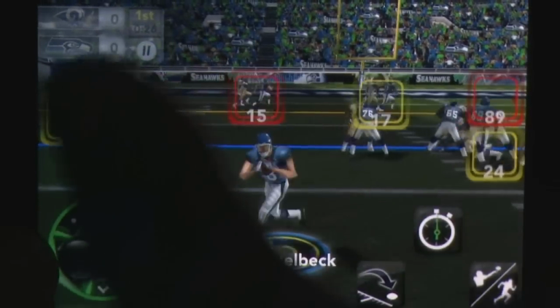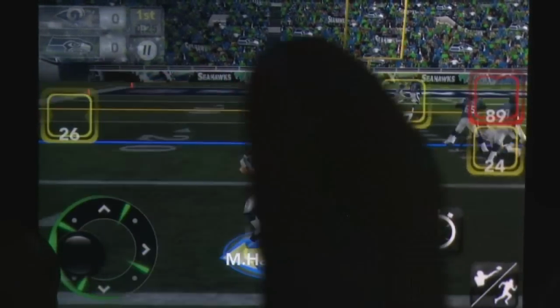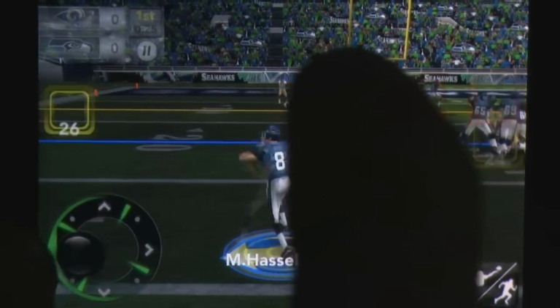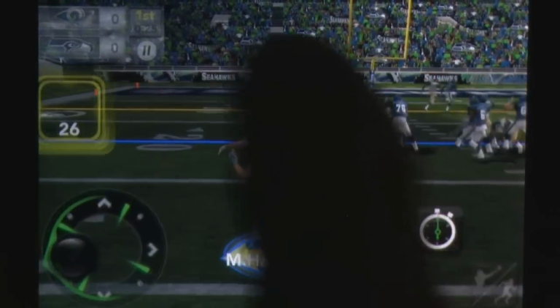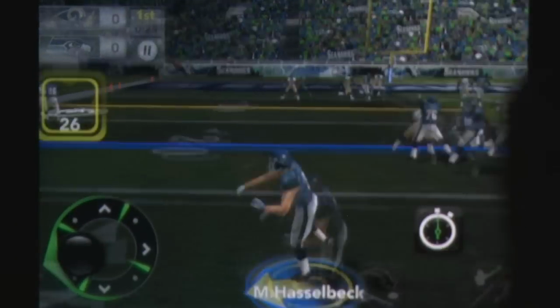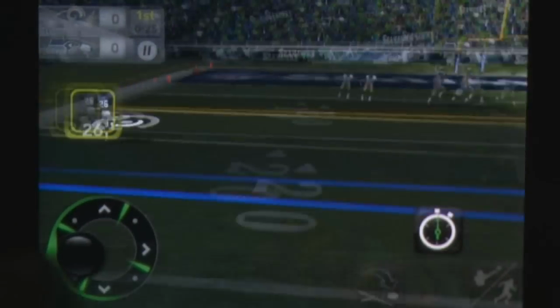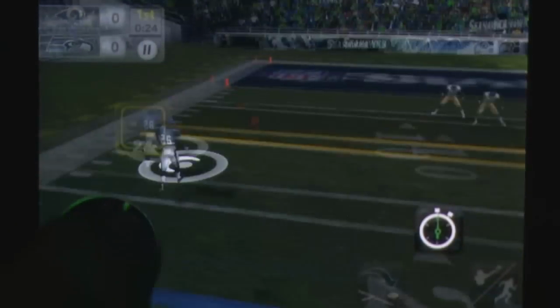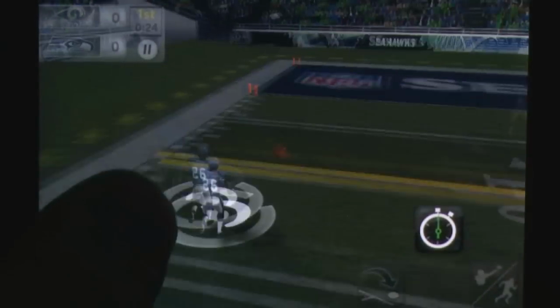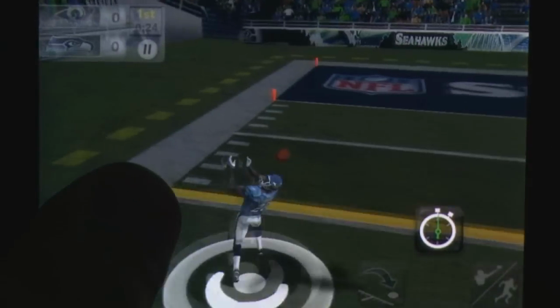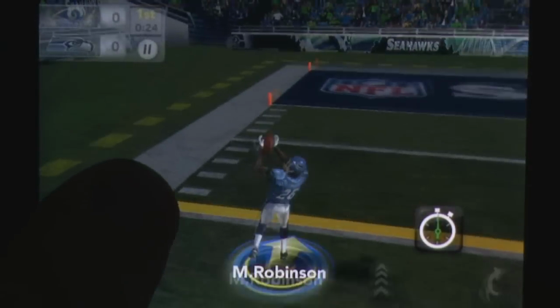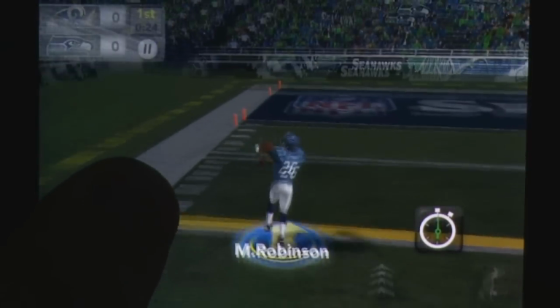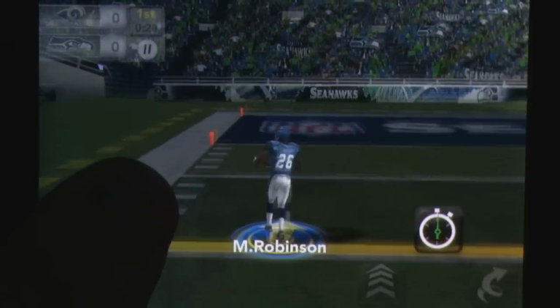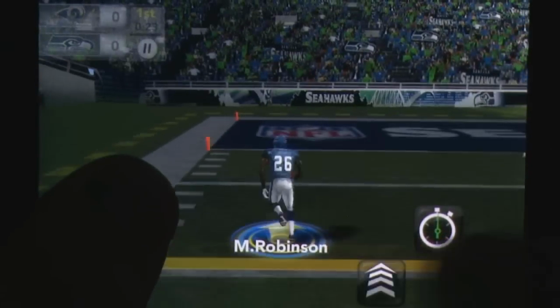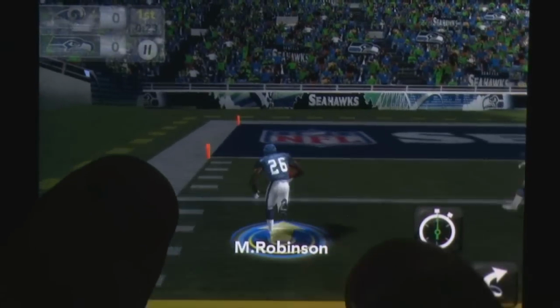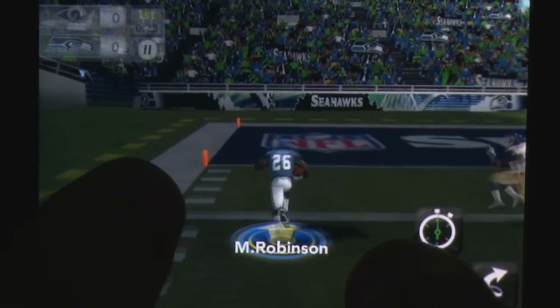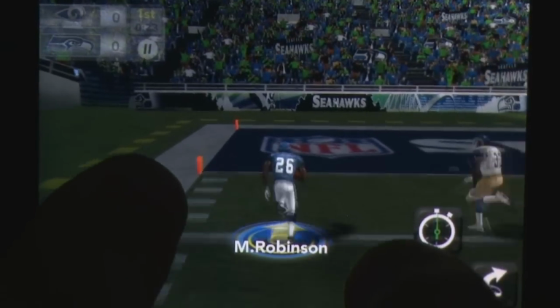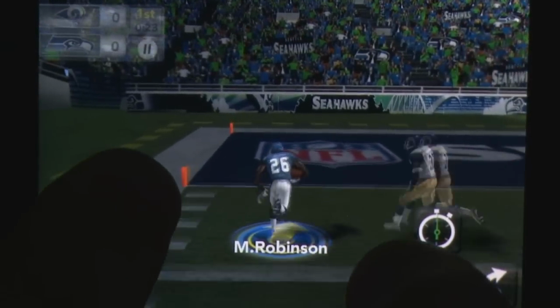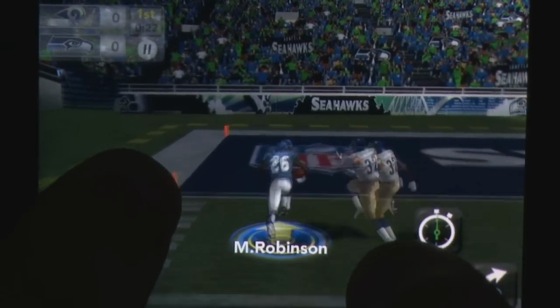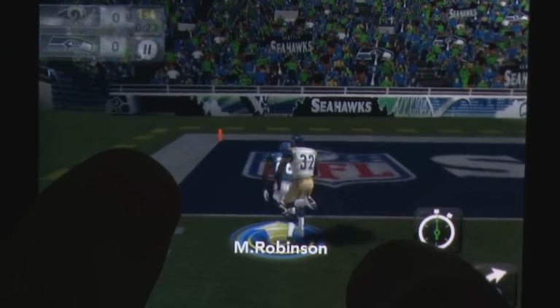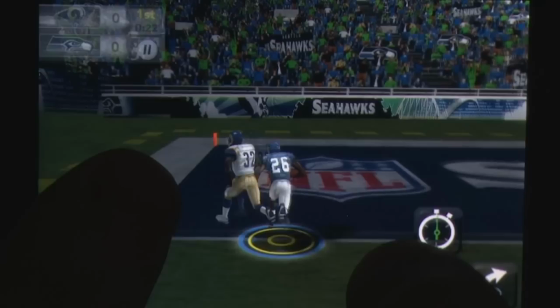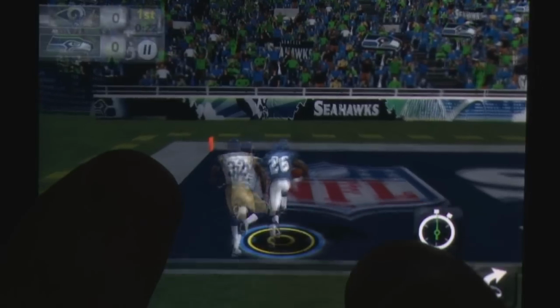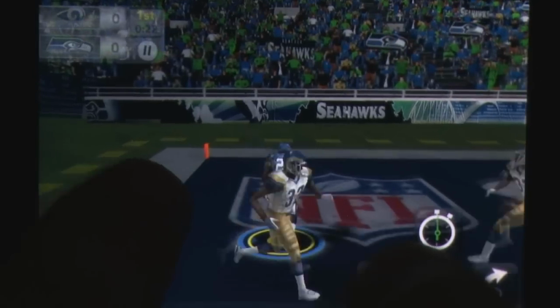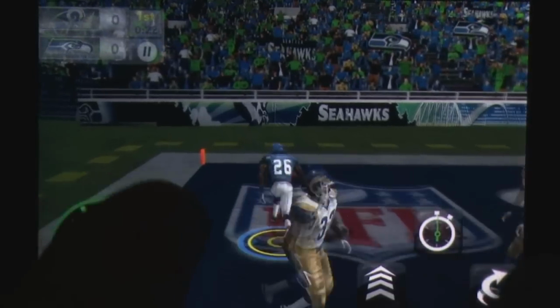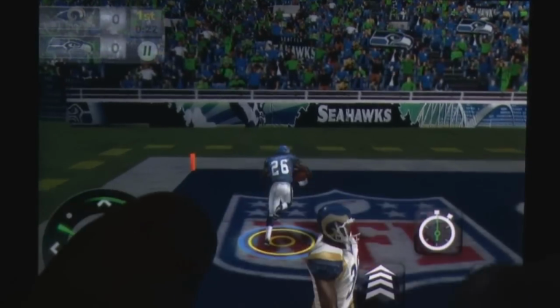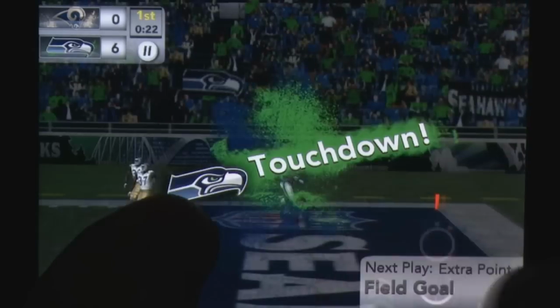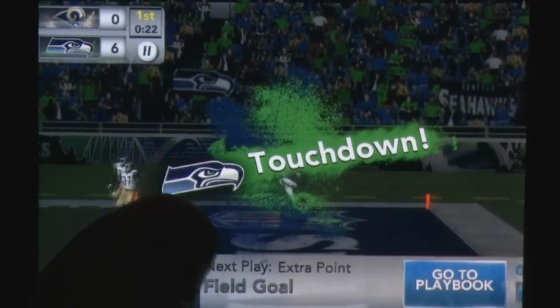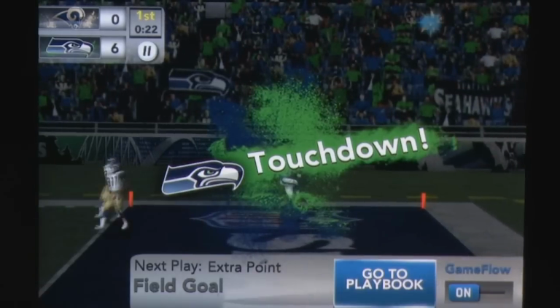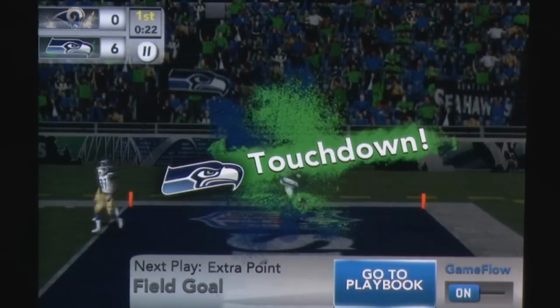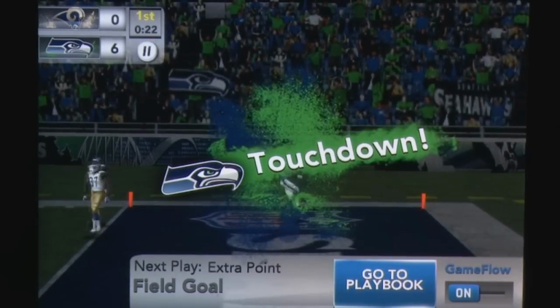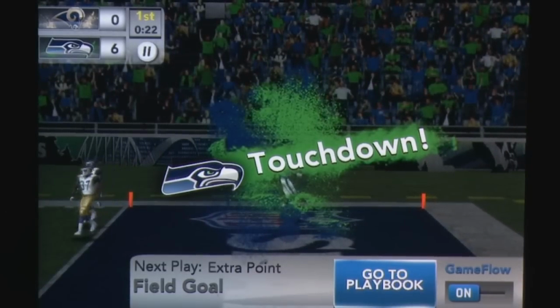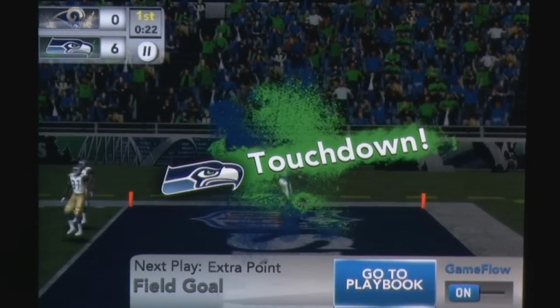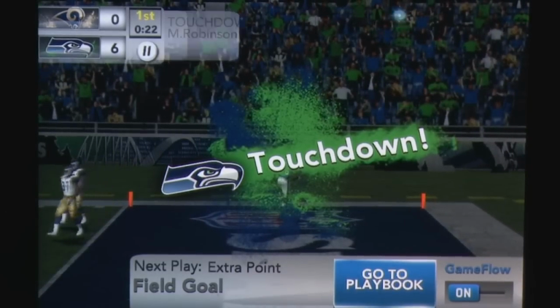Sure, it can't look to compete with its console brethren, but if you must get your gridiron fix on the go, you won't go wrong with this one.